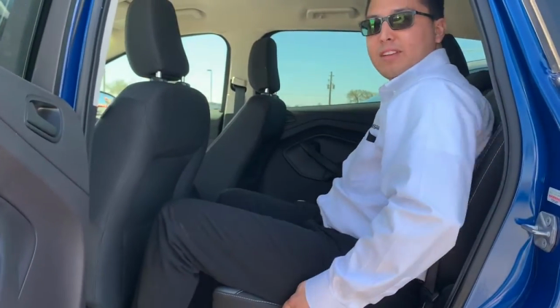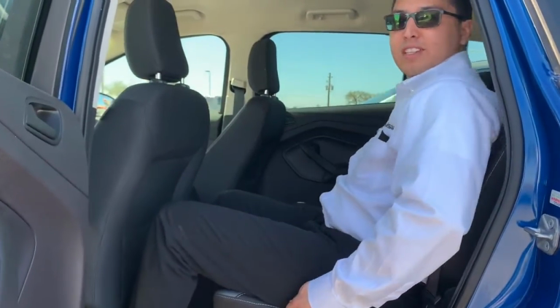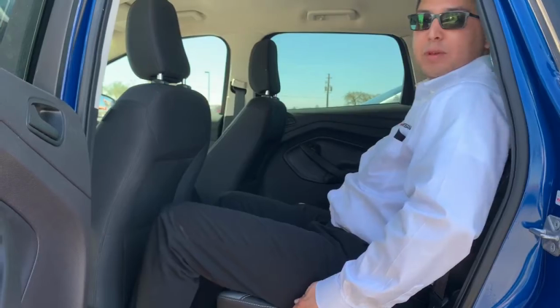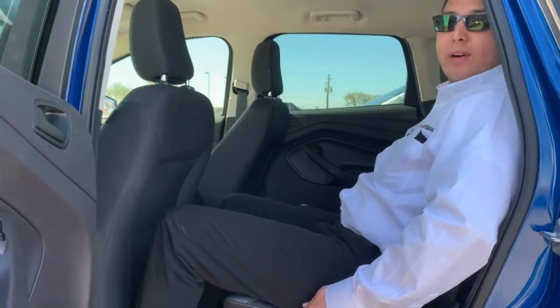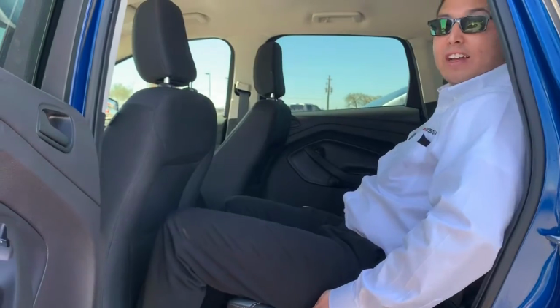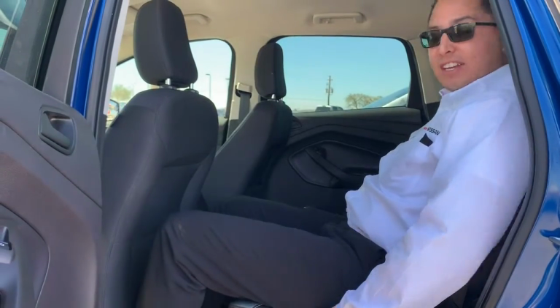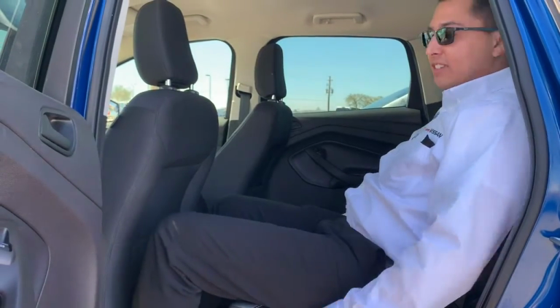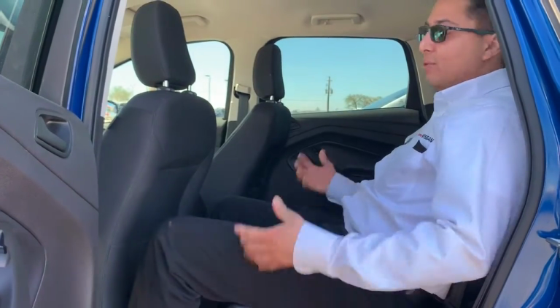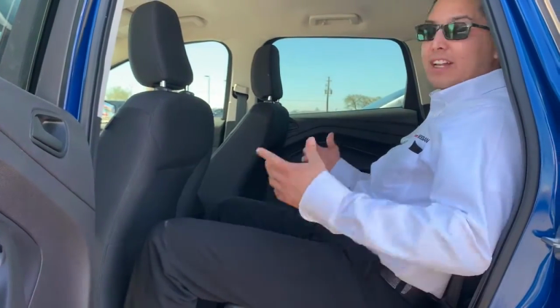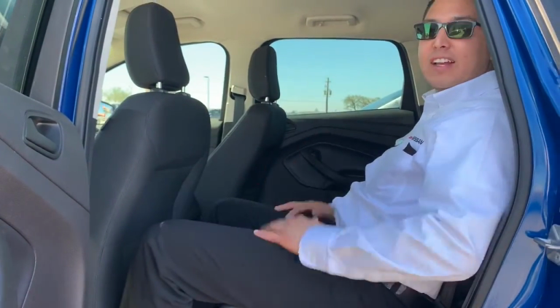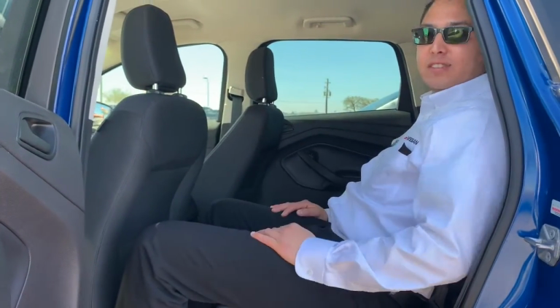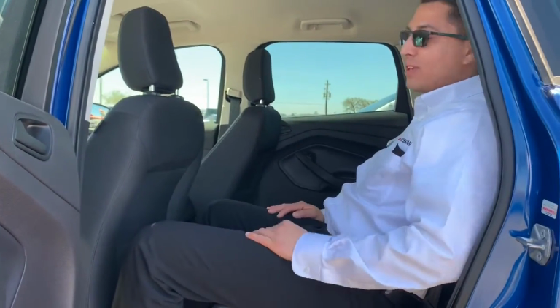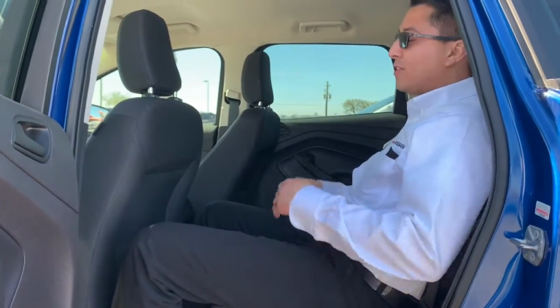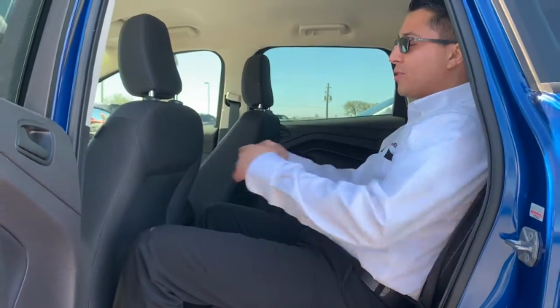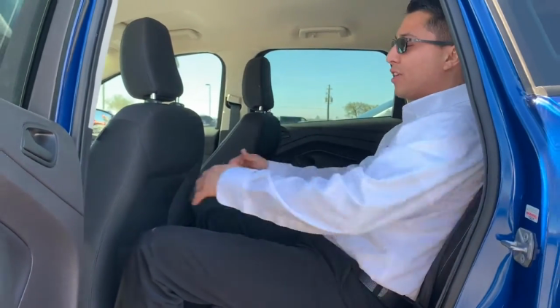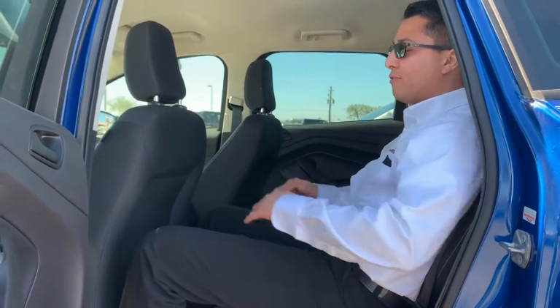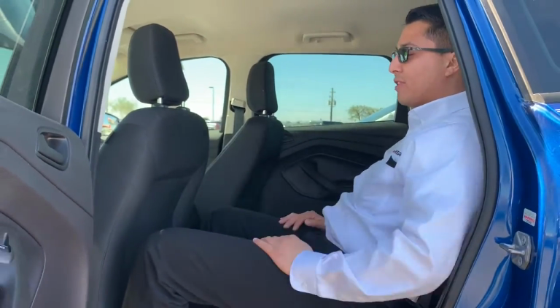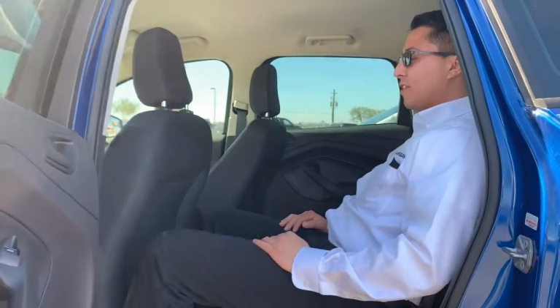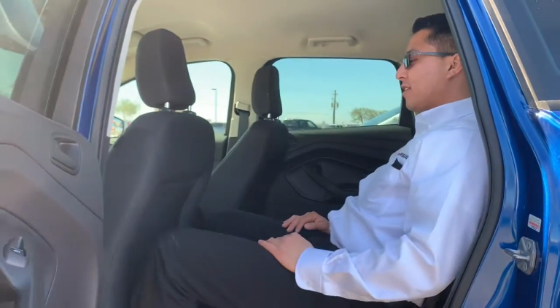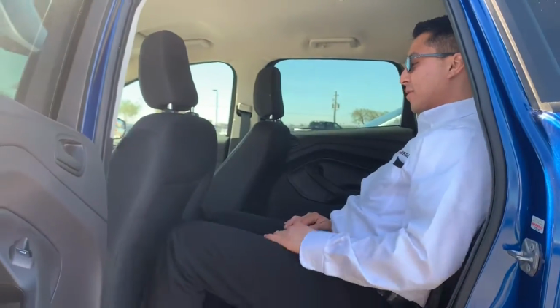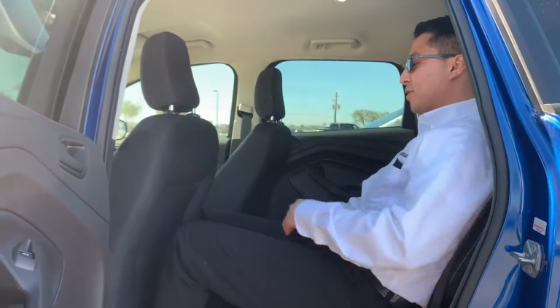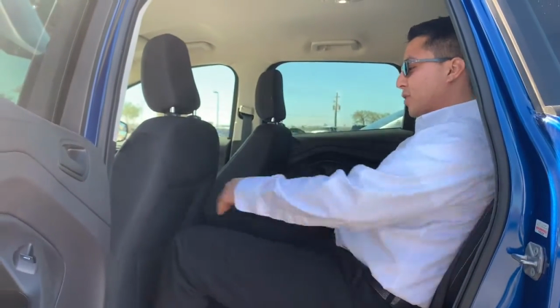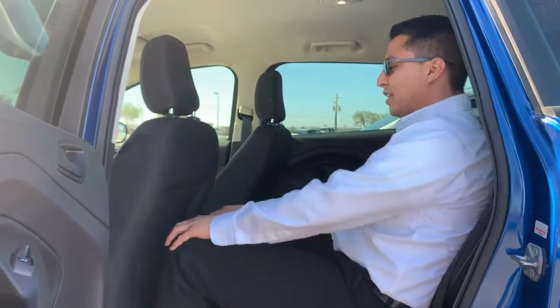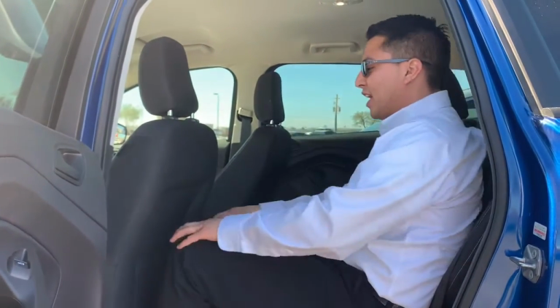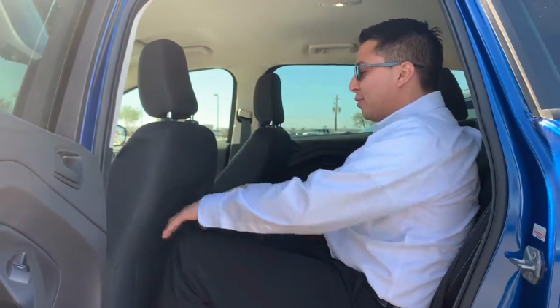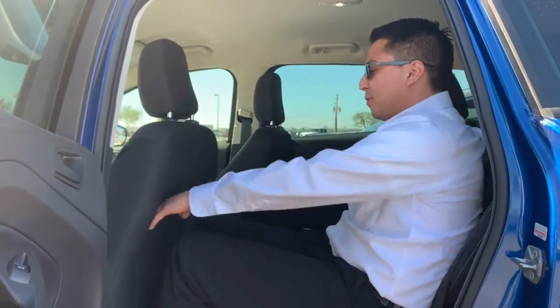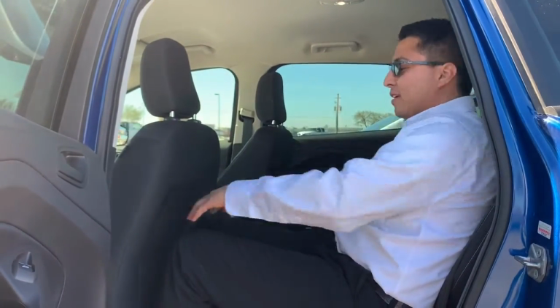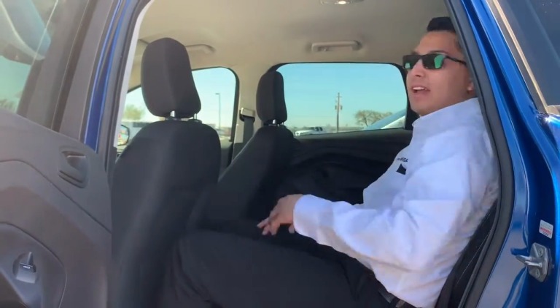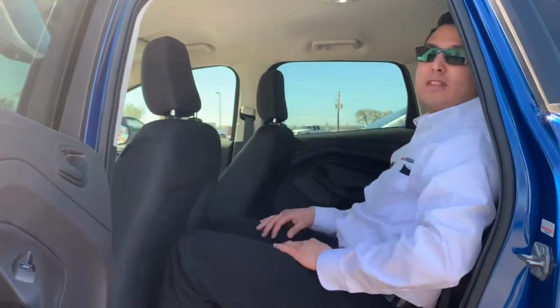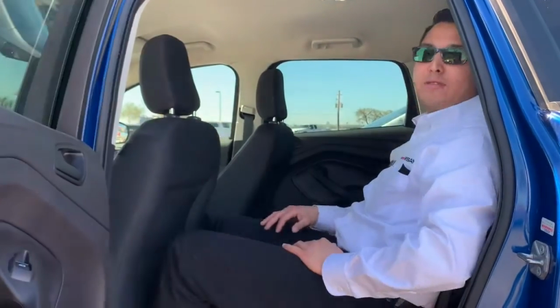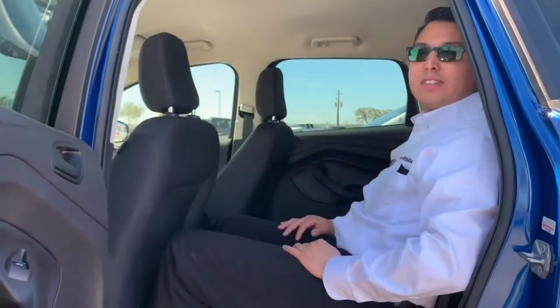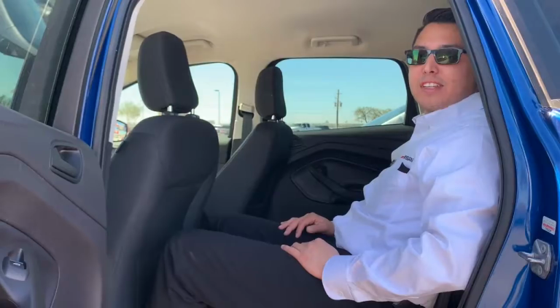This vehicle actually reclines so it gives you the comfort between the legroom and the front seat.